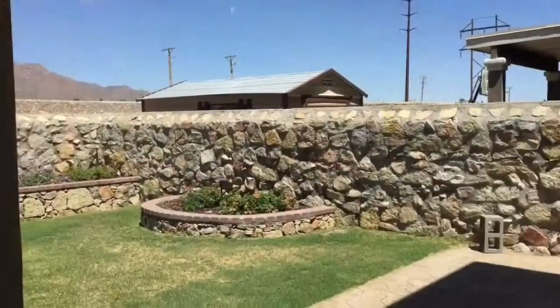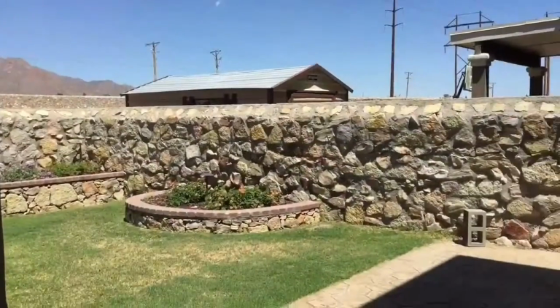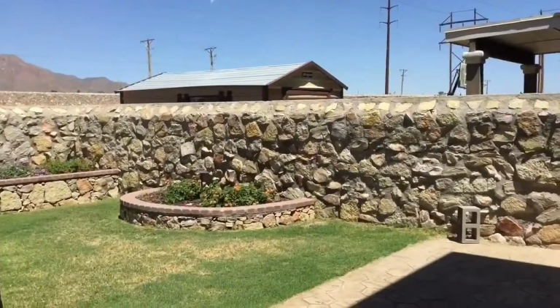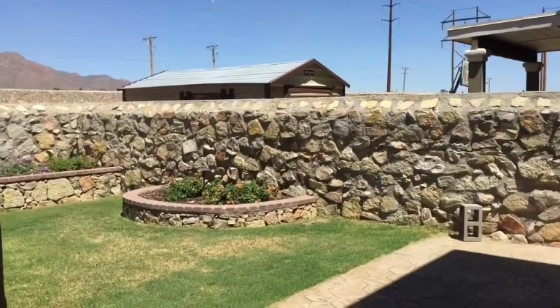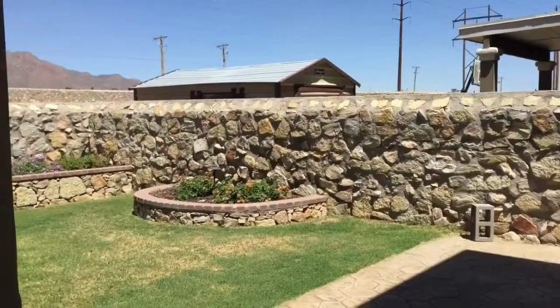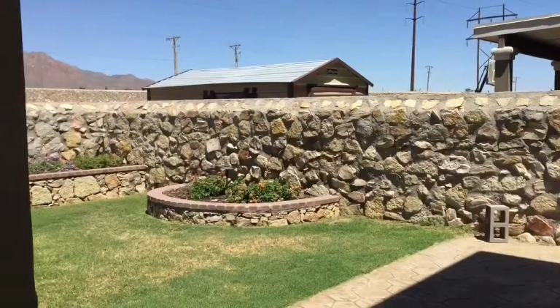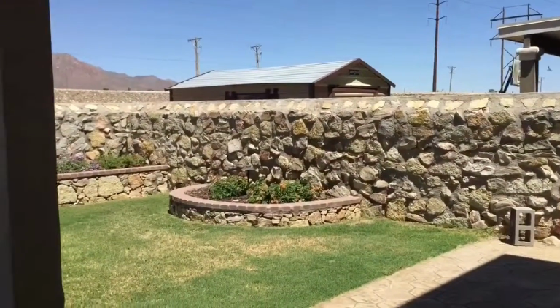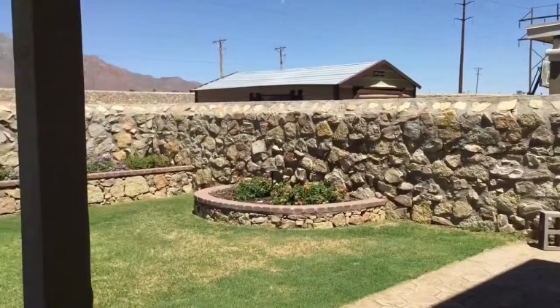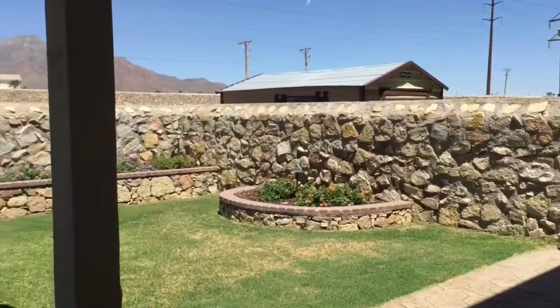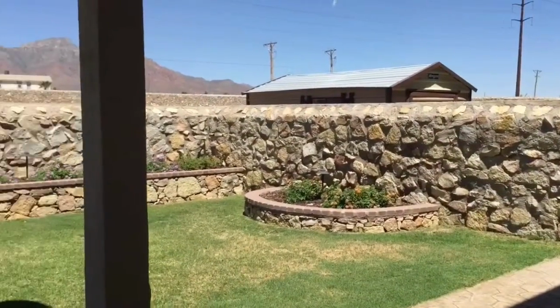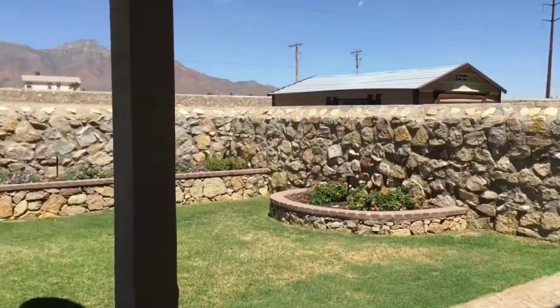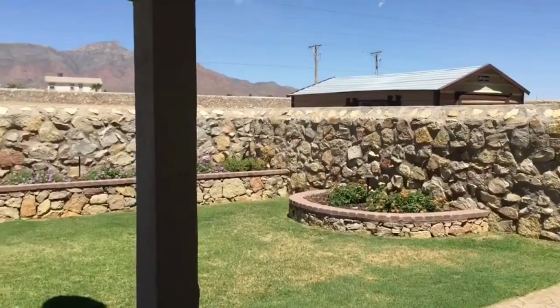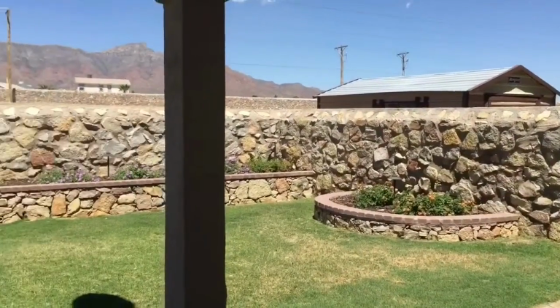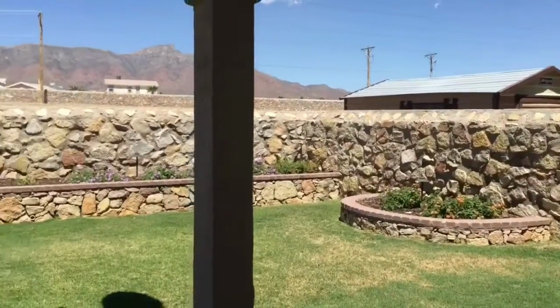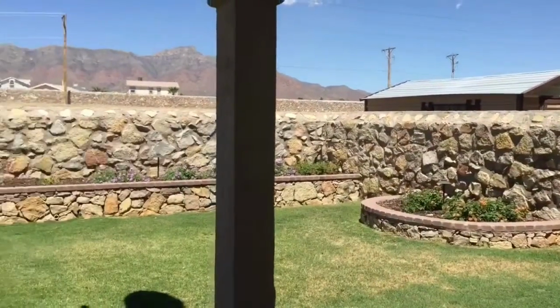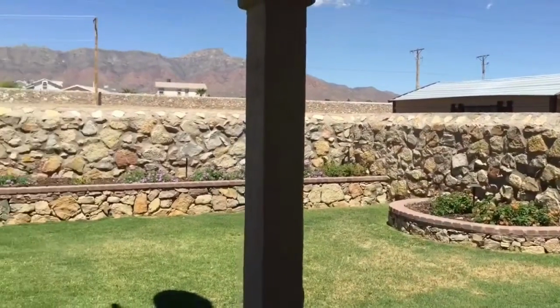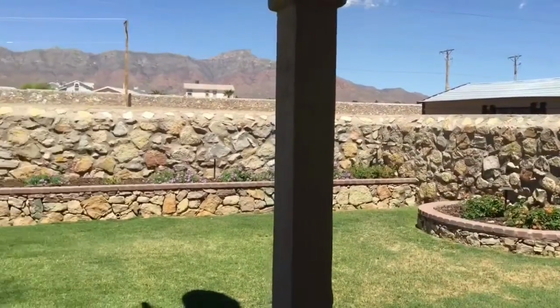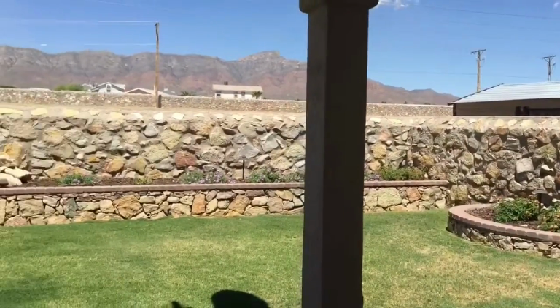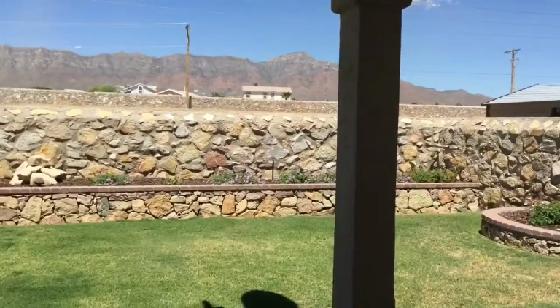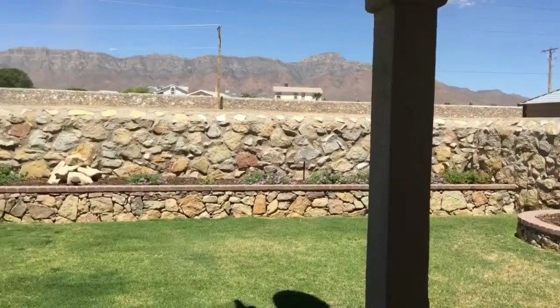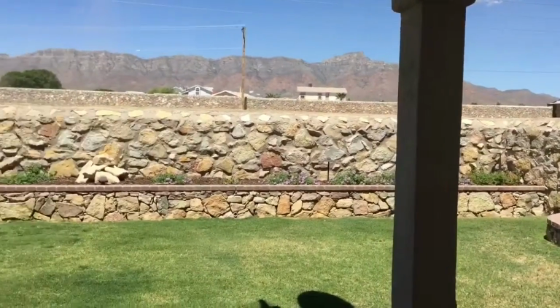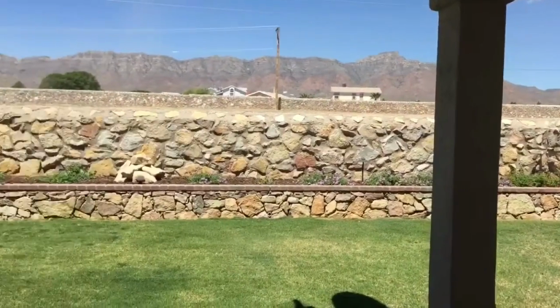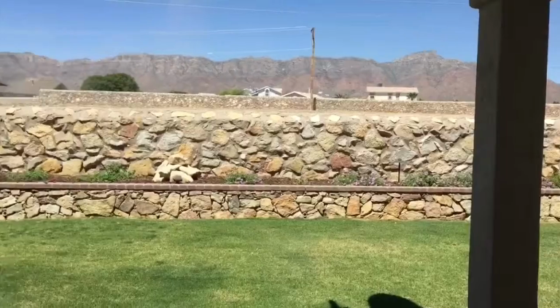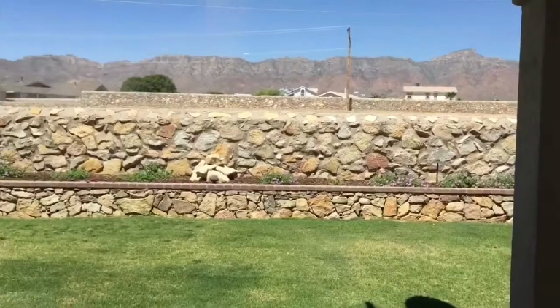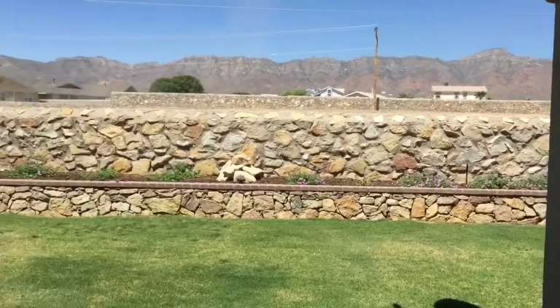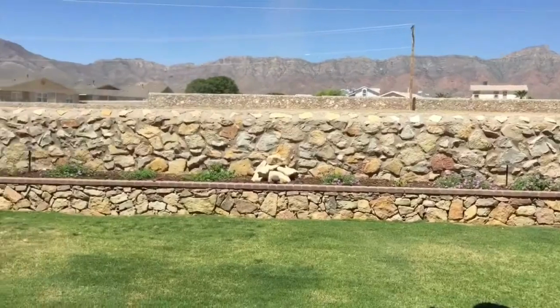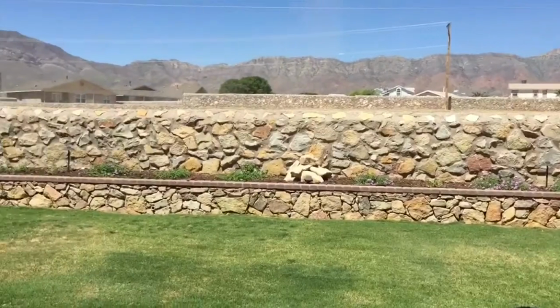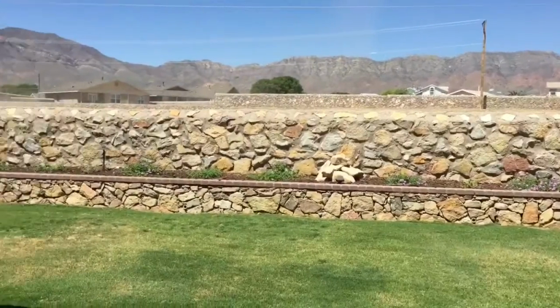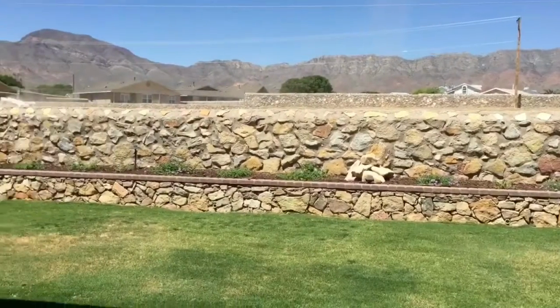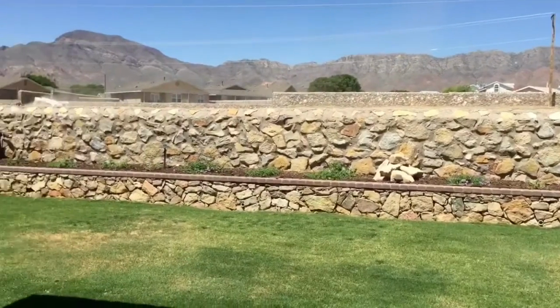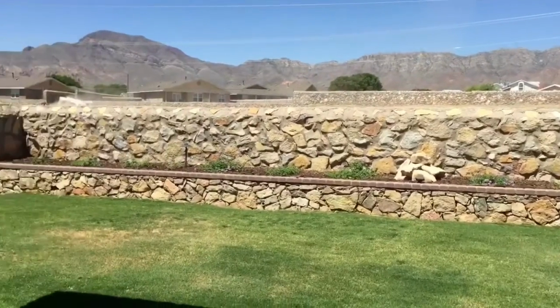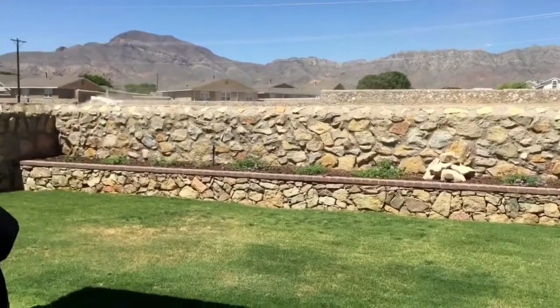From the den, step out onto the covered patio. Here you'll enjoy a beautiful view of the mountains.